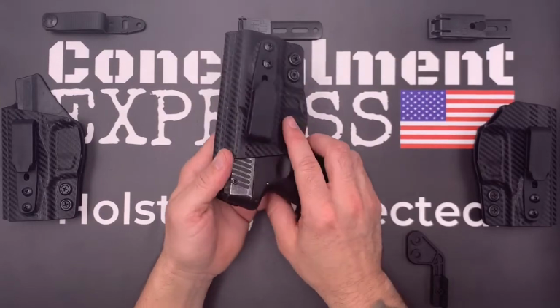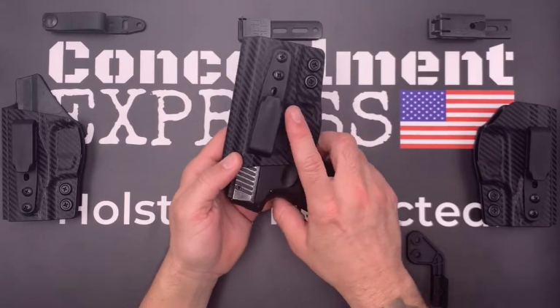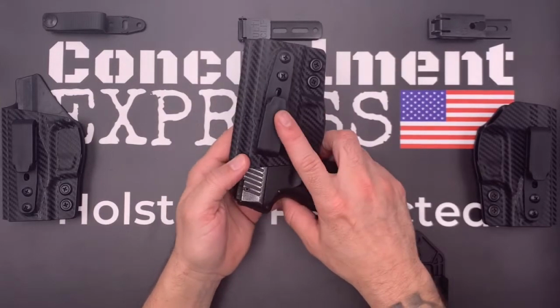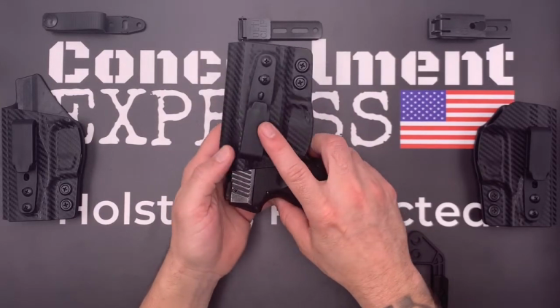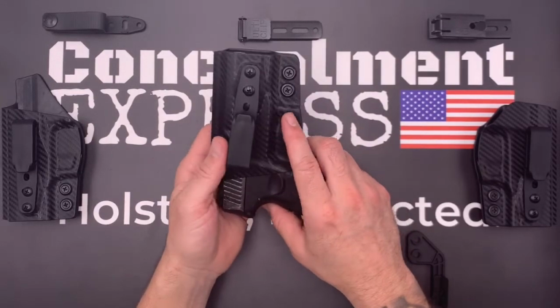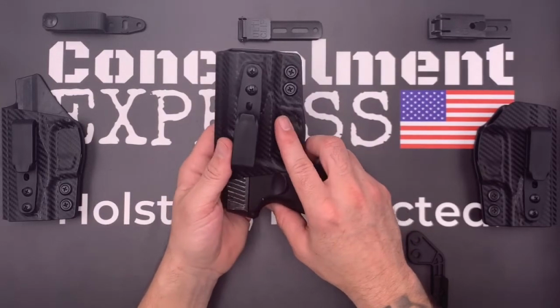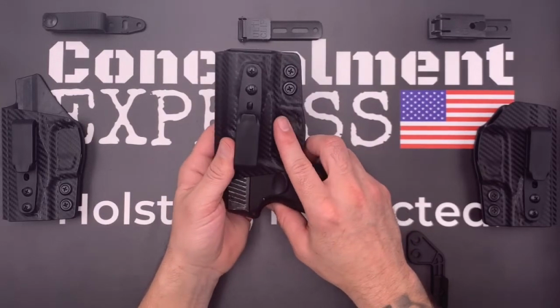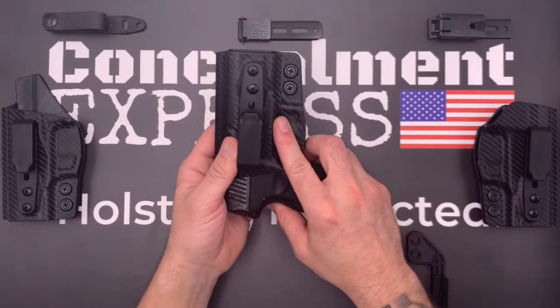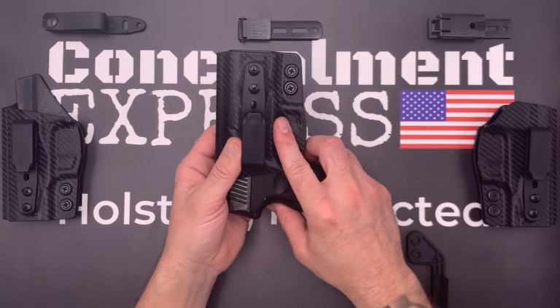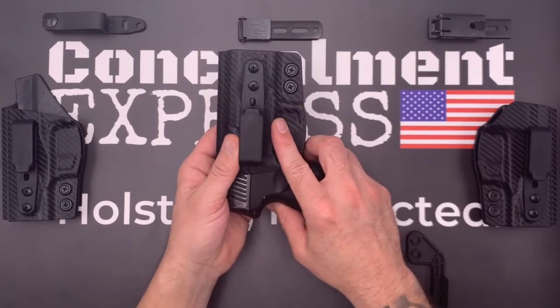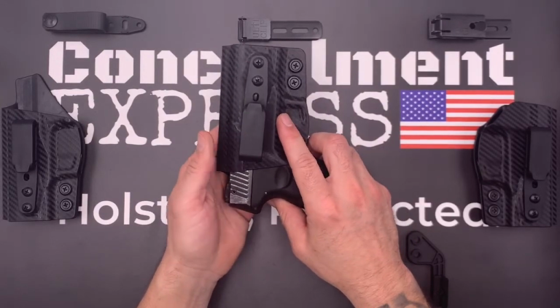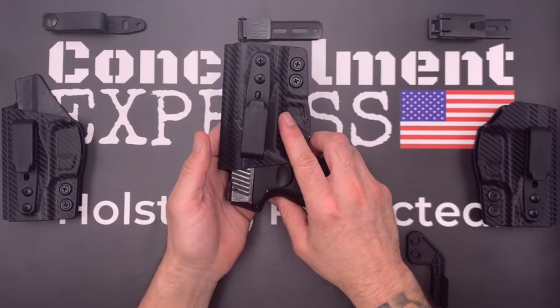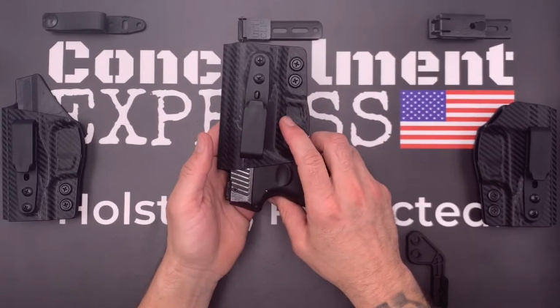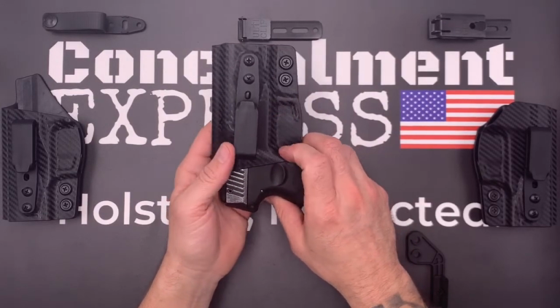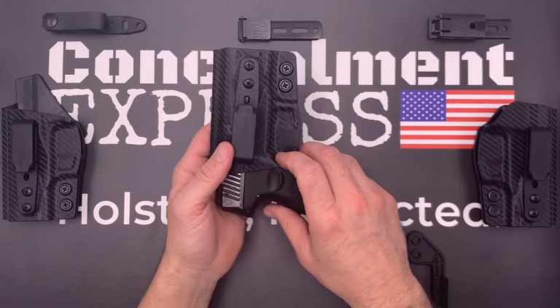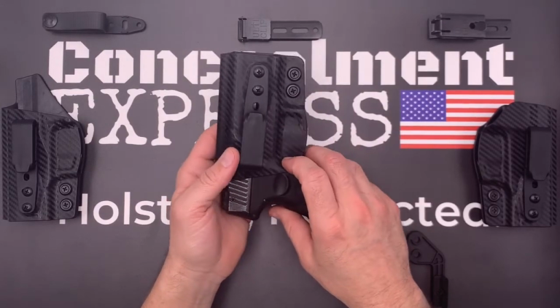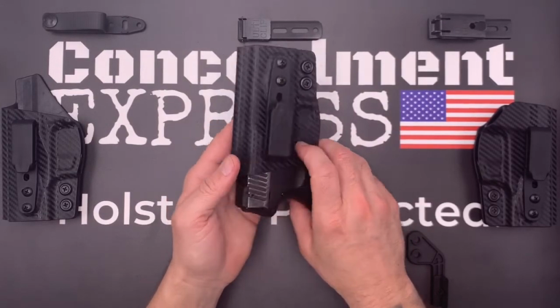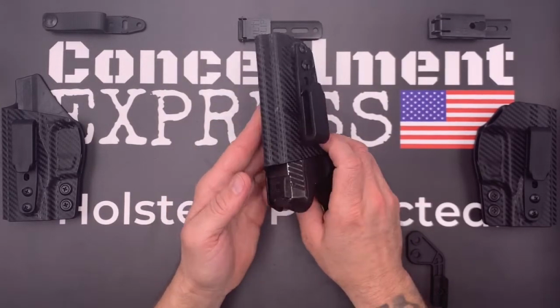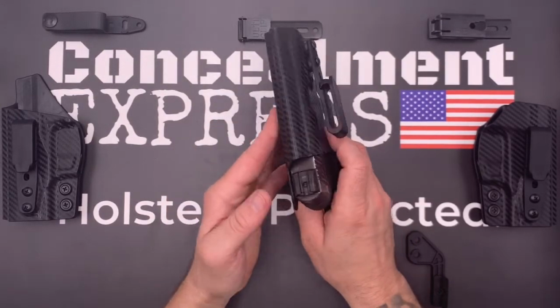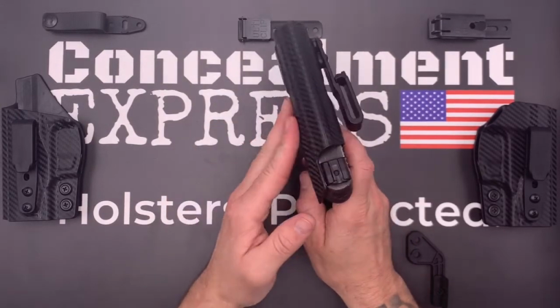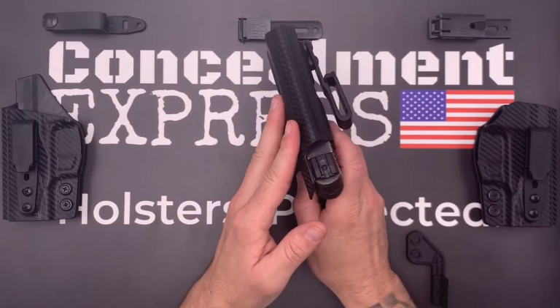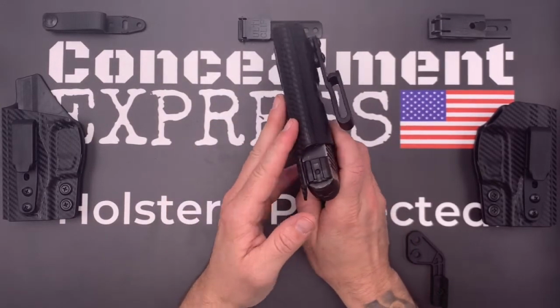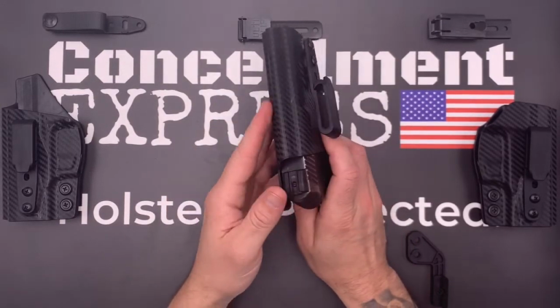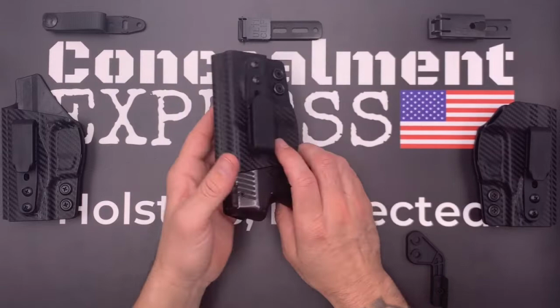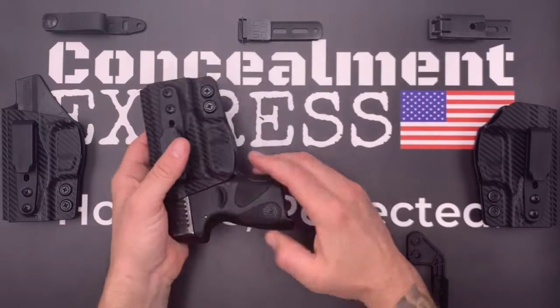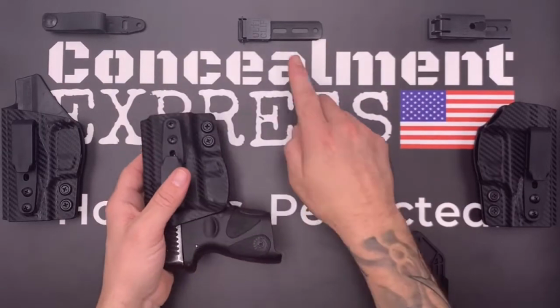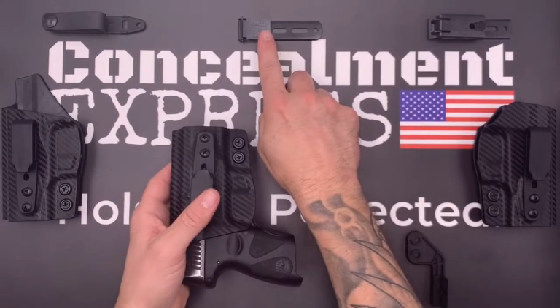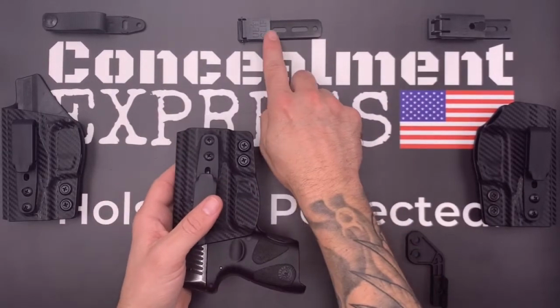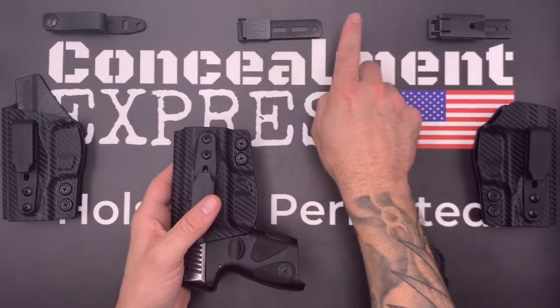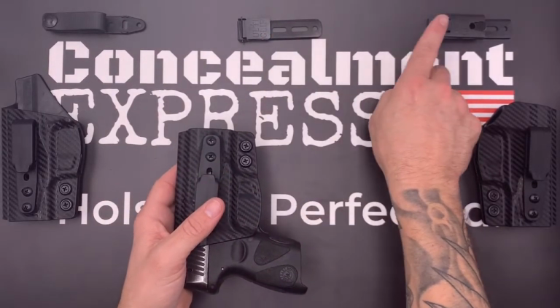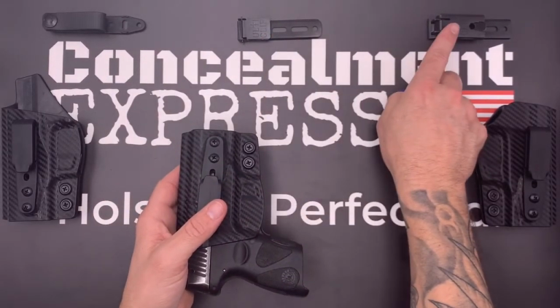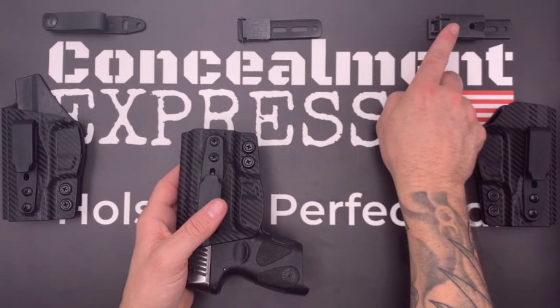Our tuckable holsters are all compatible with soft belt loops, Ulti-Clip 3, and Ulti-Clip XL.